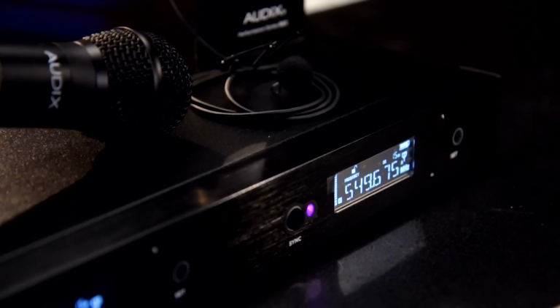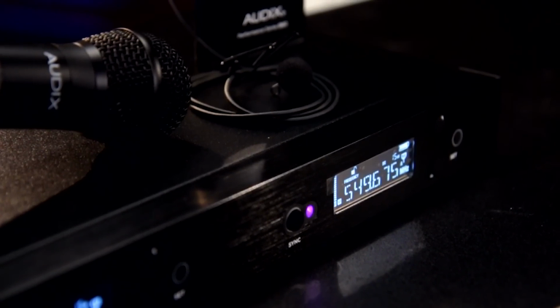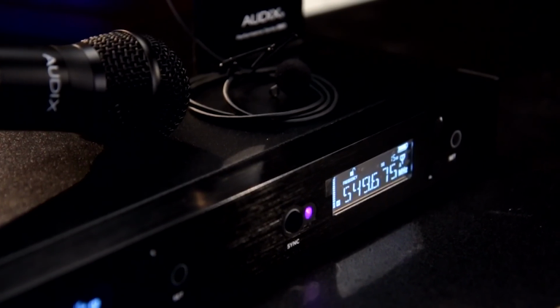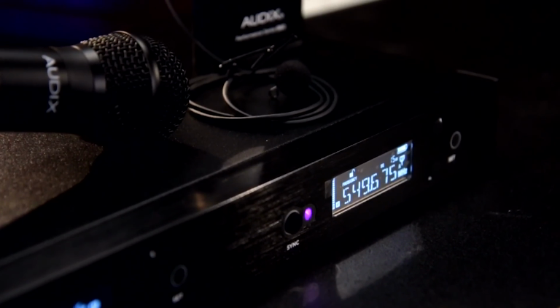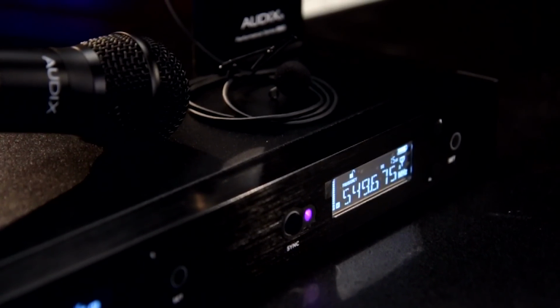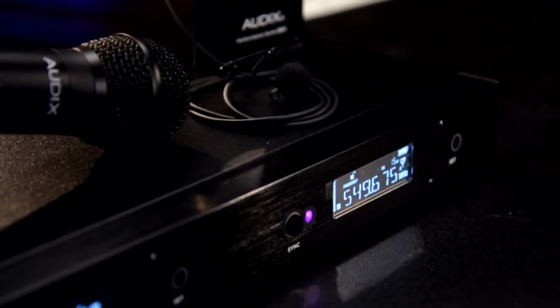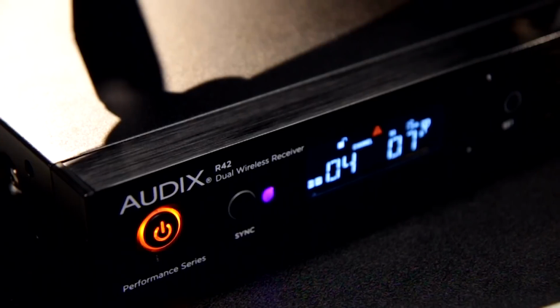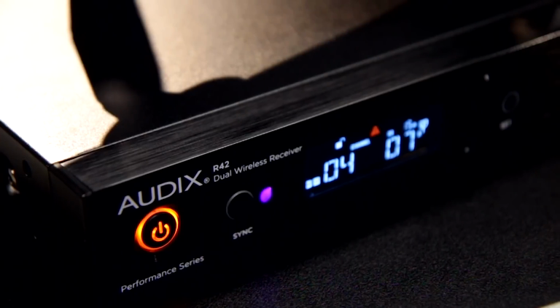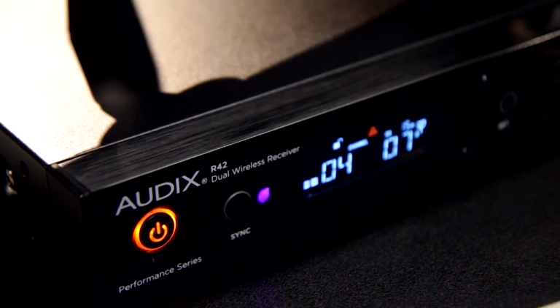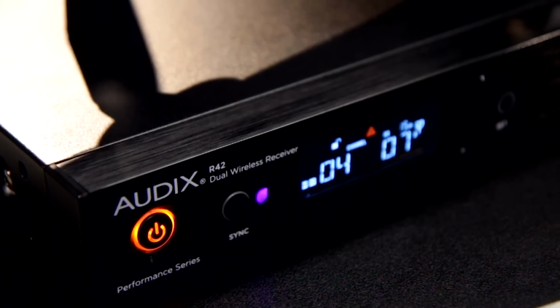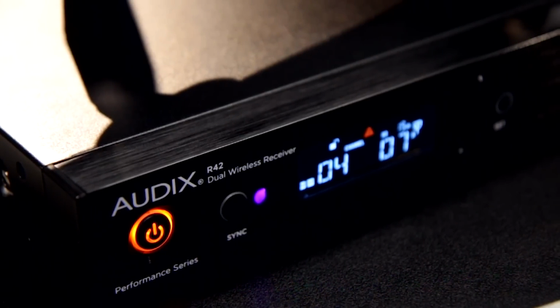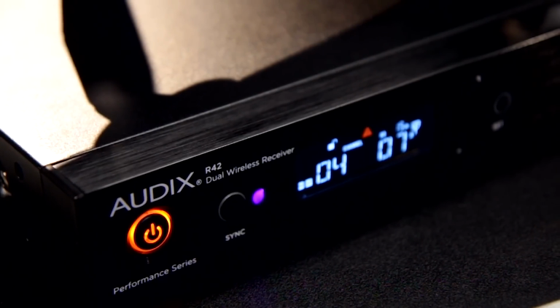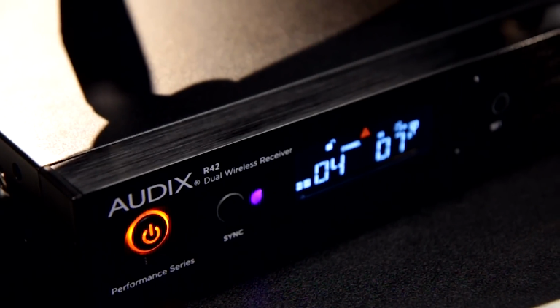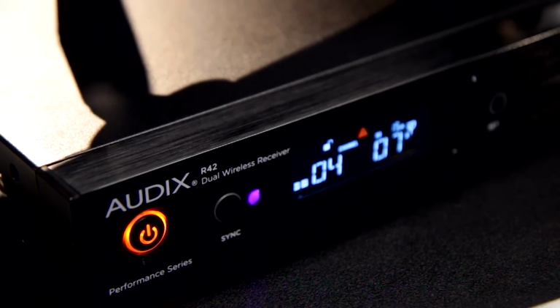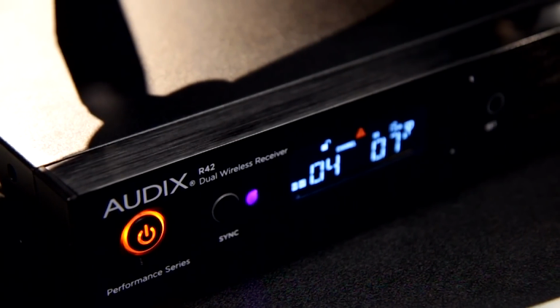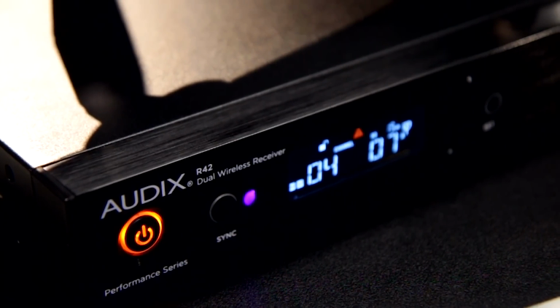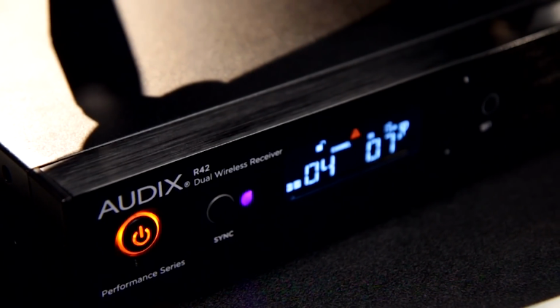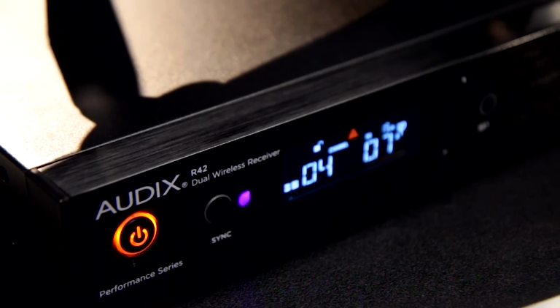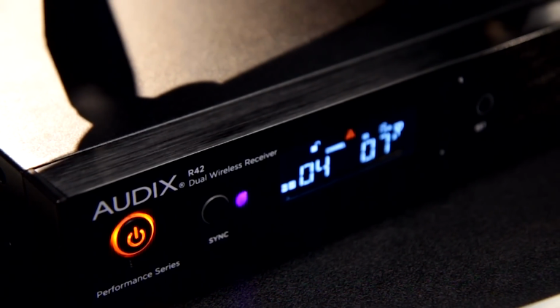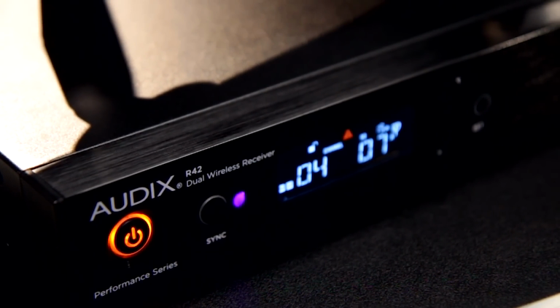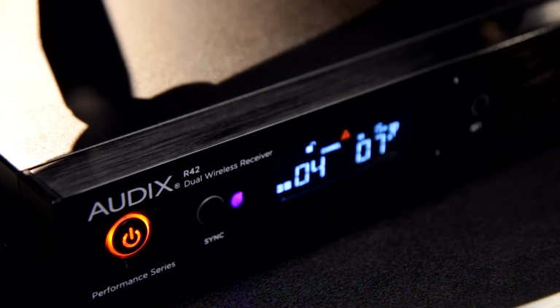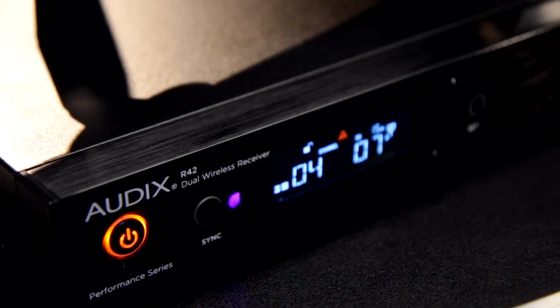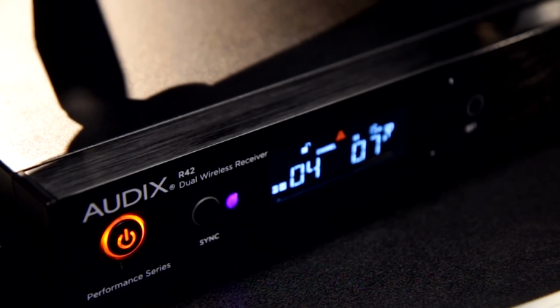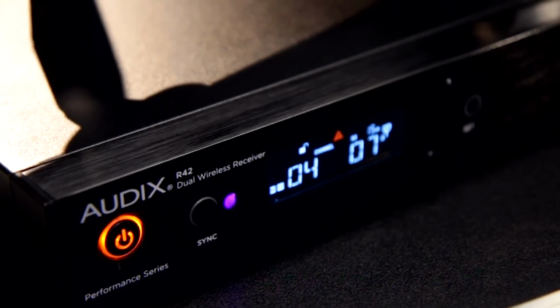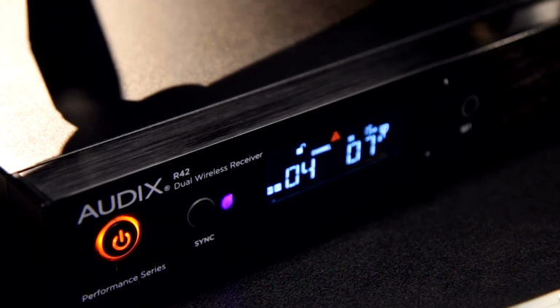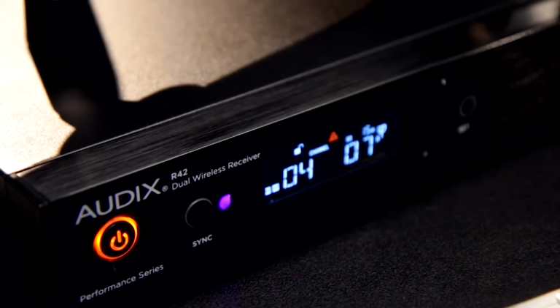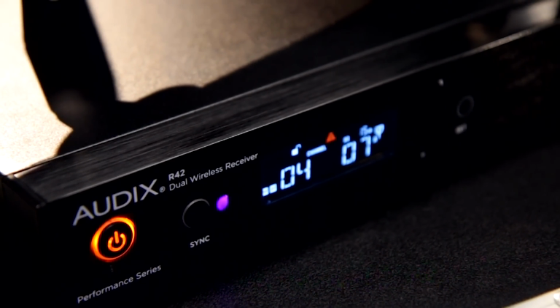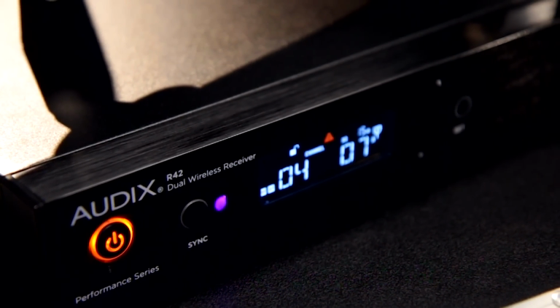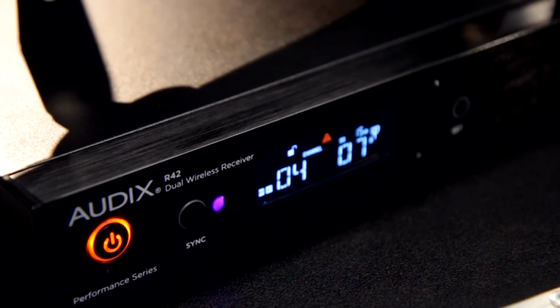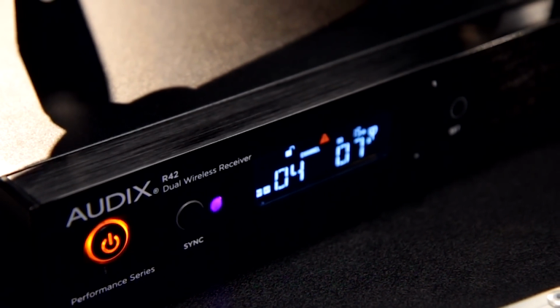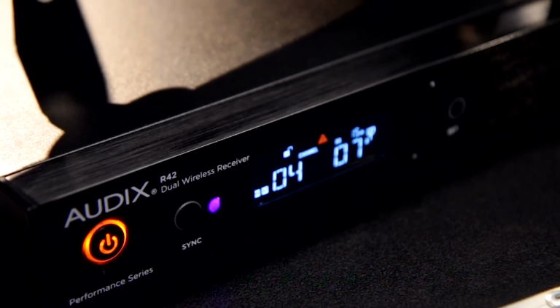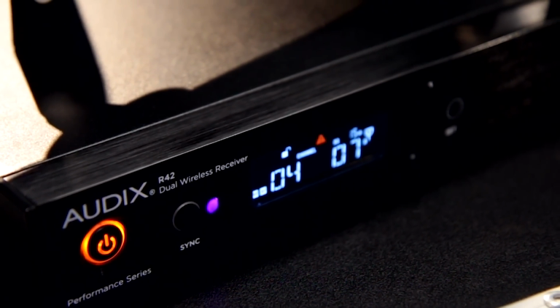Both units feature a UHF wireless system with 32 MHz of frequency bandwidth and 106 pre-coordinated frequencies to choose from. Both are capable of running up to 16 channels of wireless simultaneously.